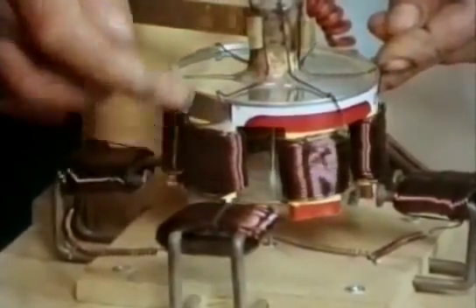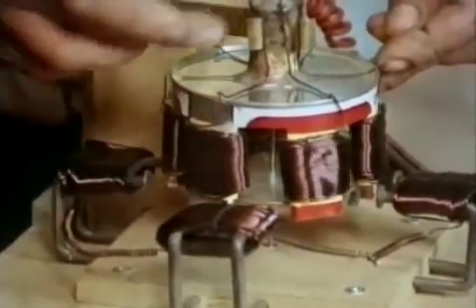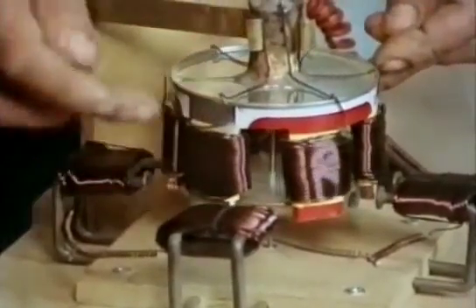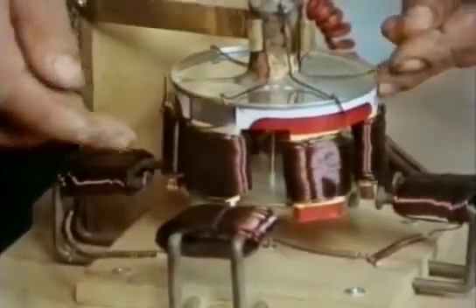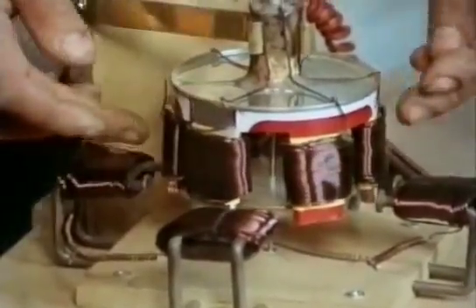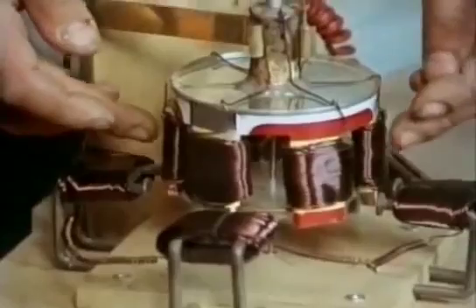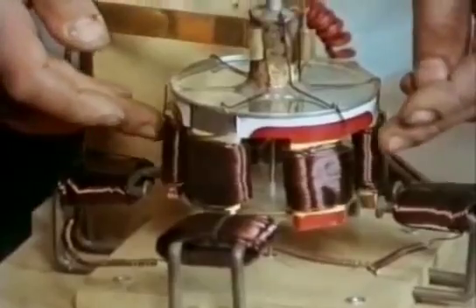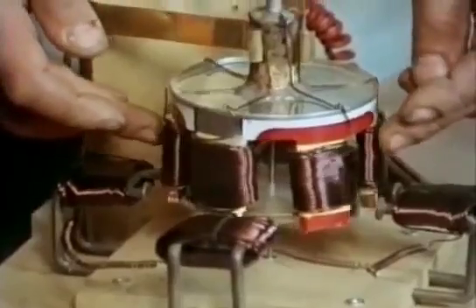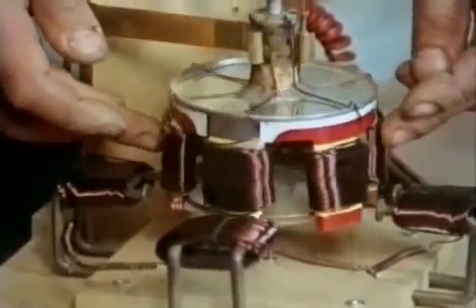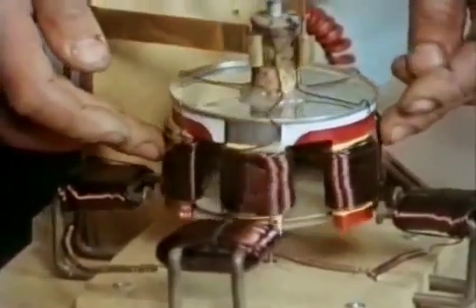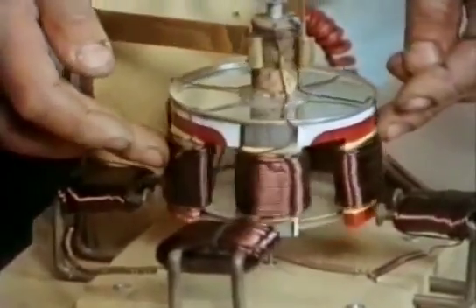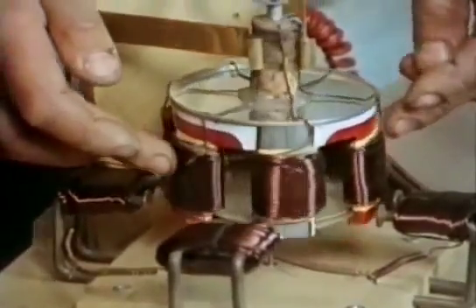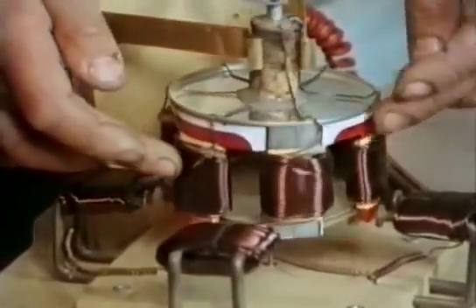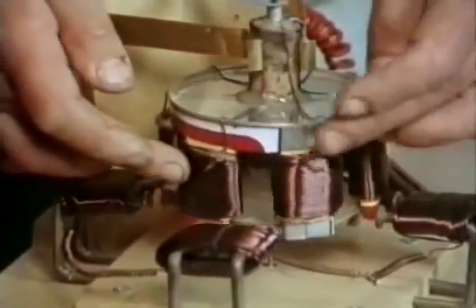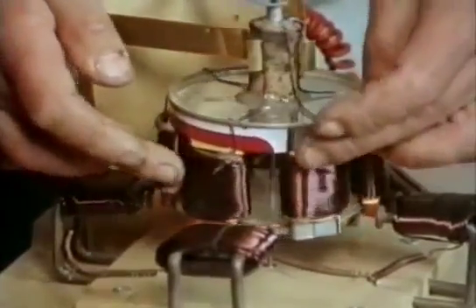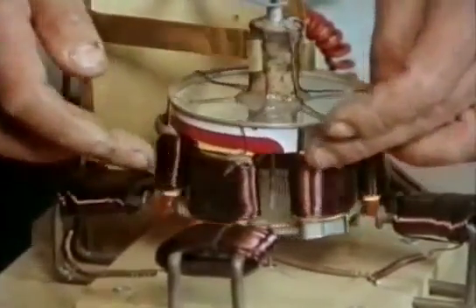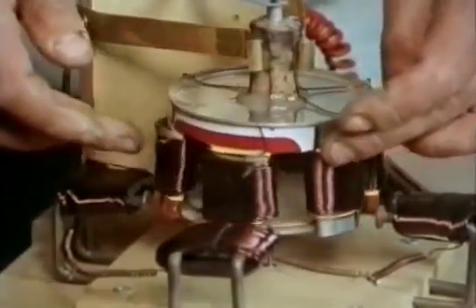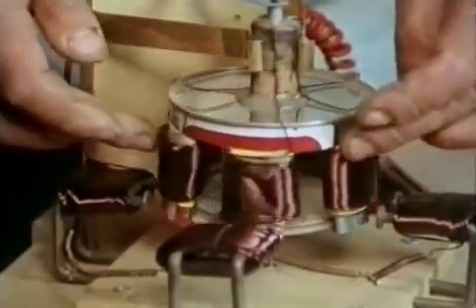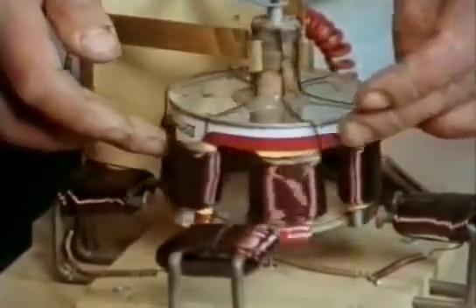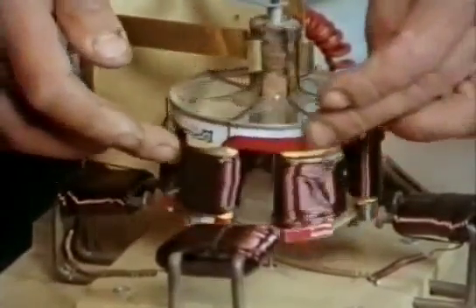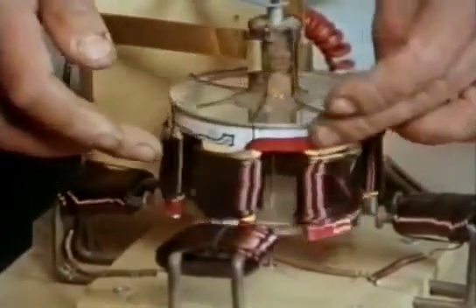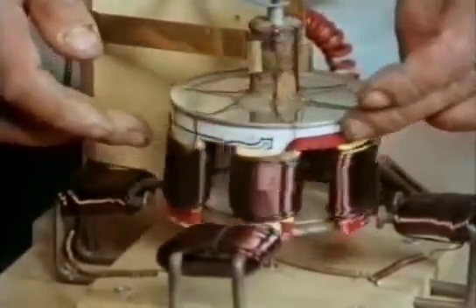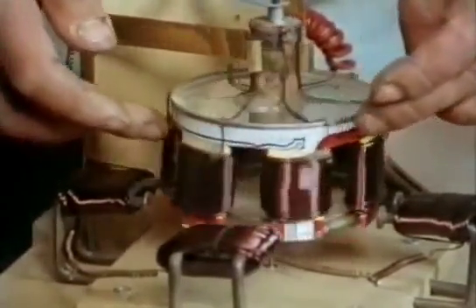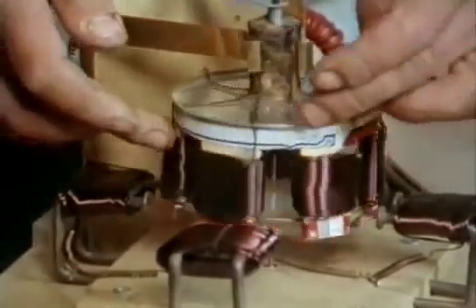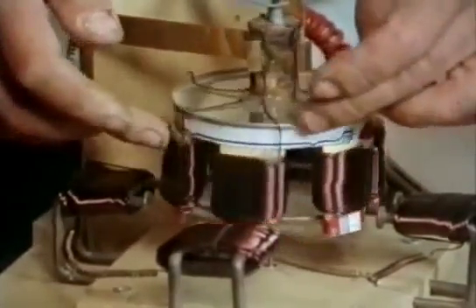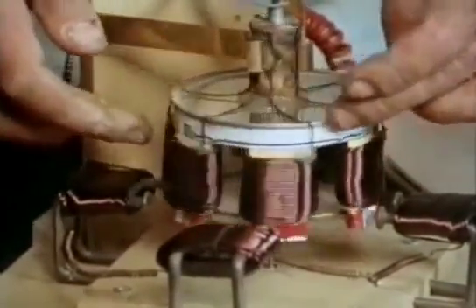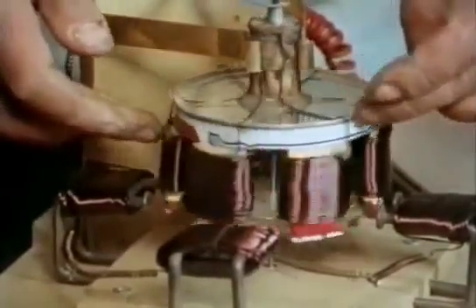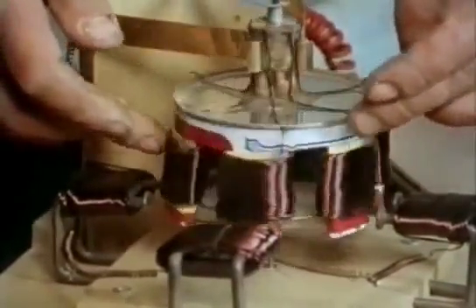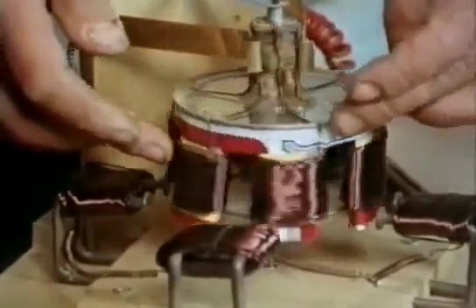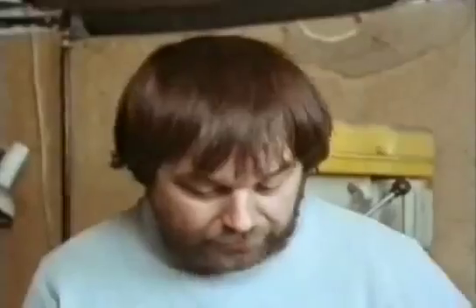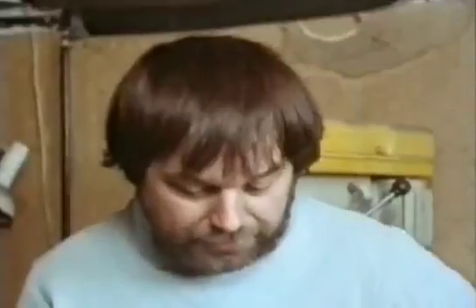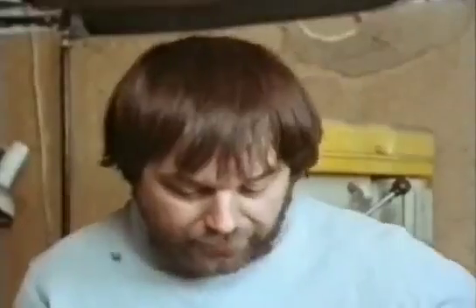Of course, they switch off, bringing in the next pair, causing a rotating motion. I'll switch on.